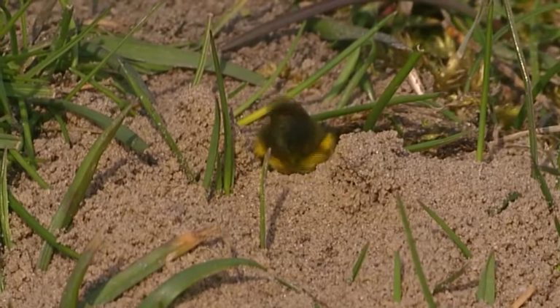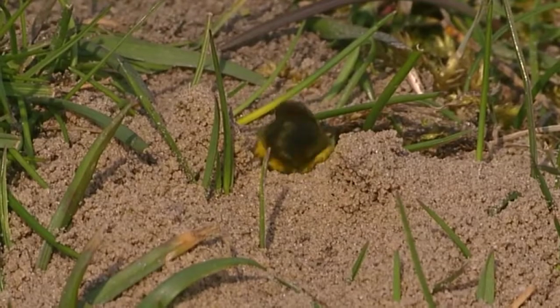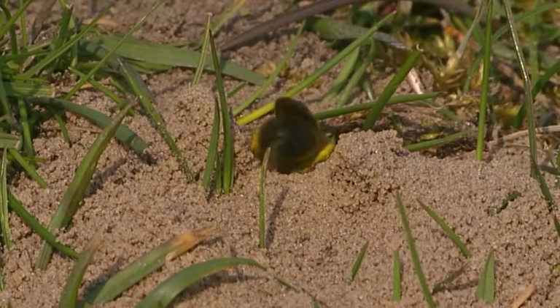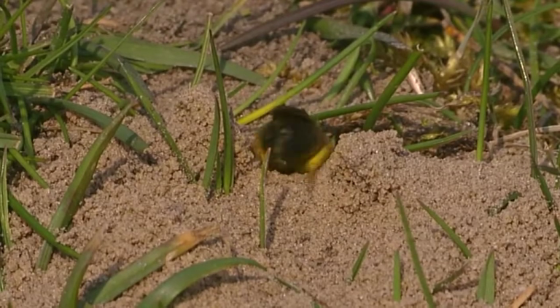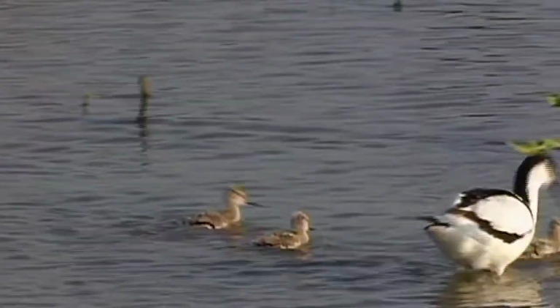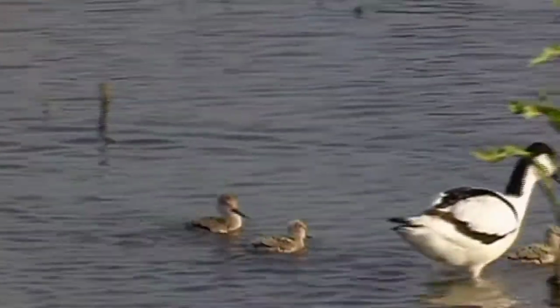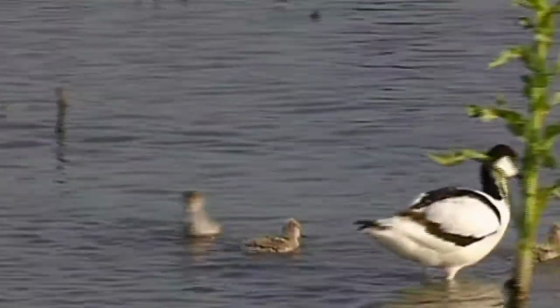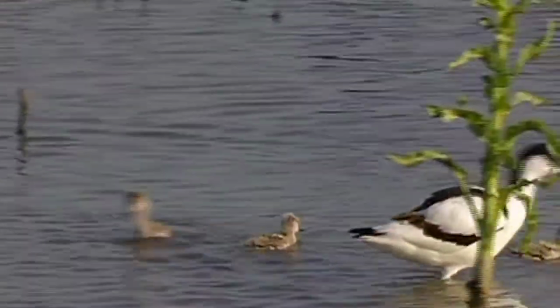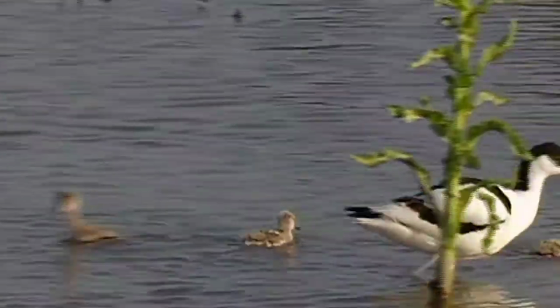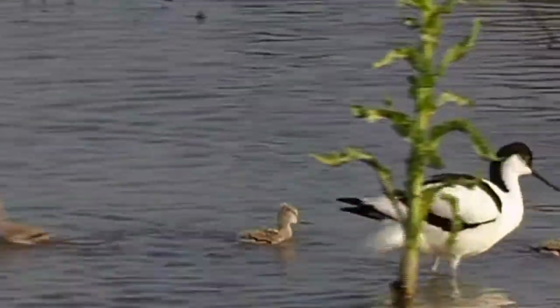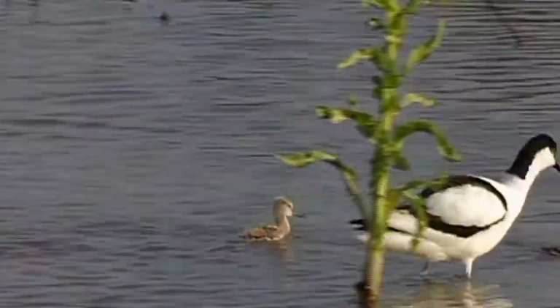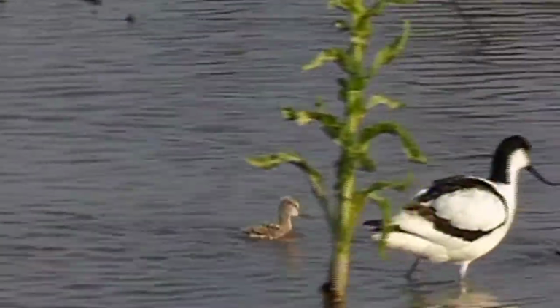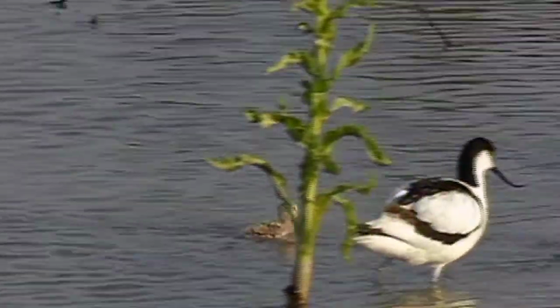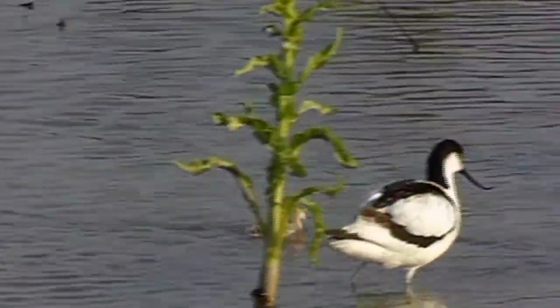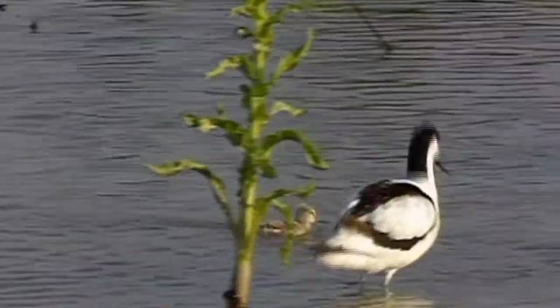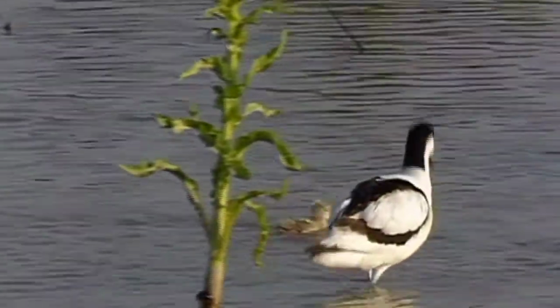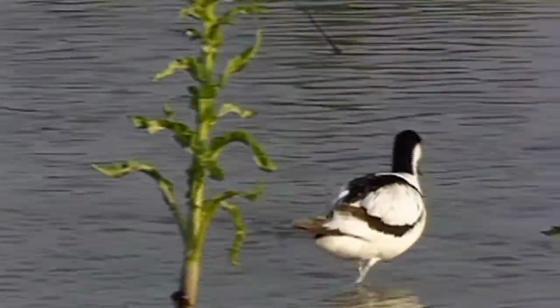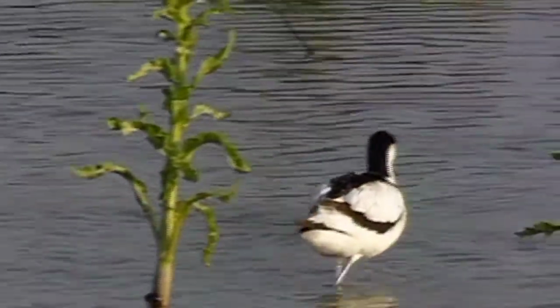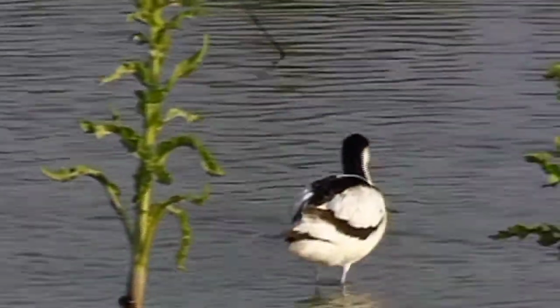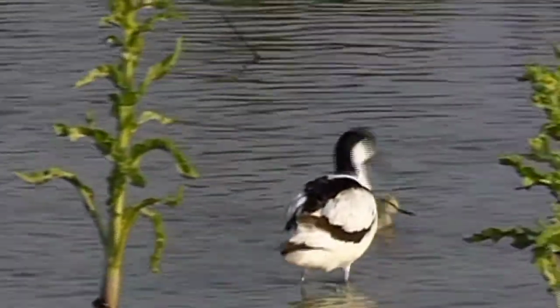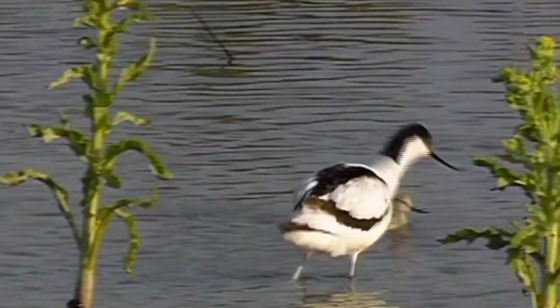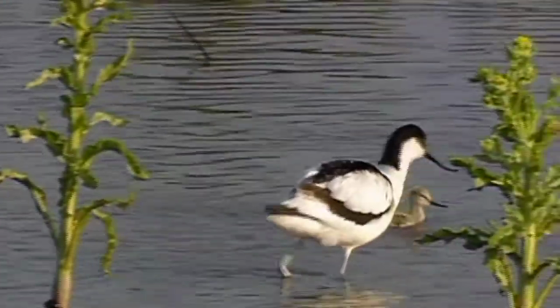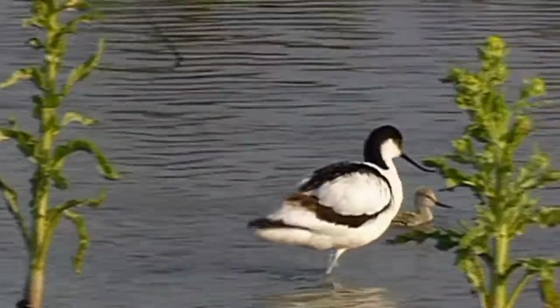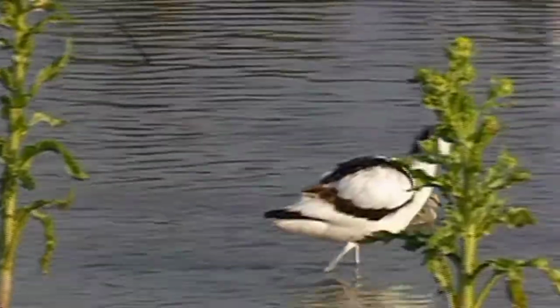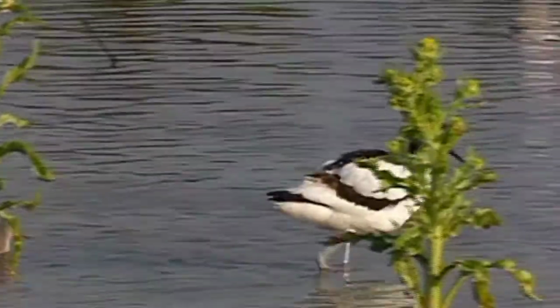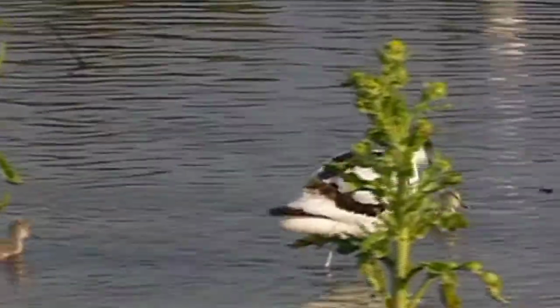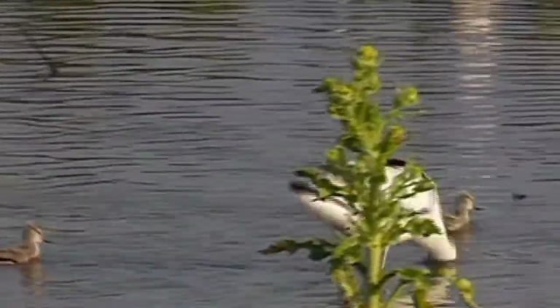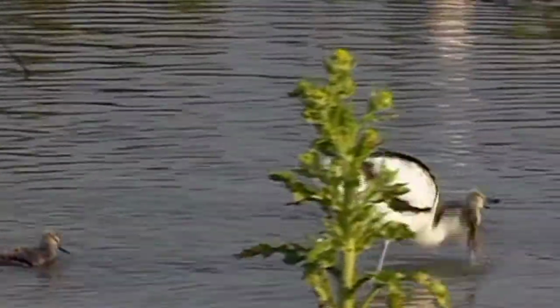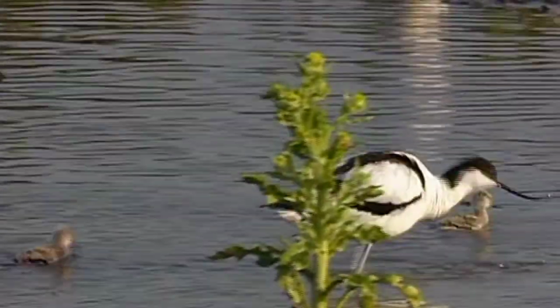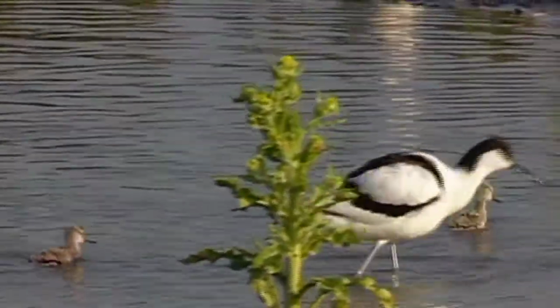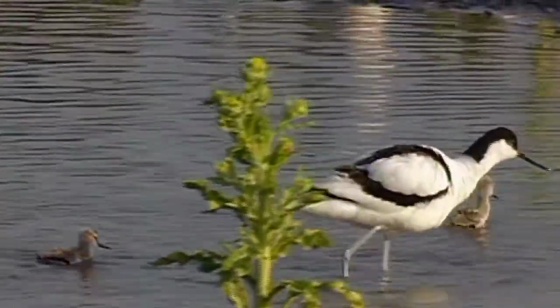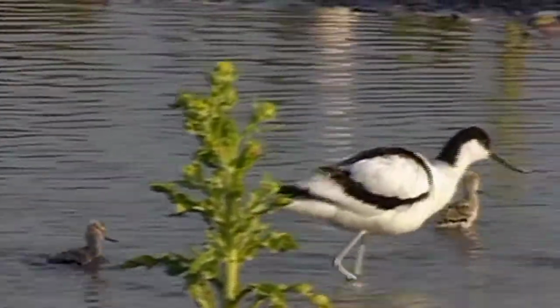Bearded reedlings have spread out across other areas in the Netherlands. A new chance in the Netherlands, thanks to the Oostvaardersplassen, is the marsh ragwort.